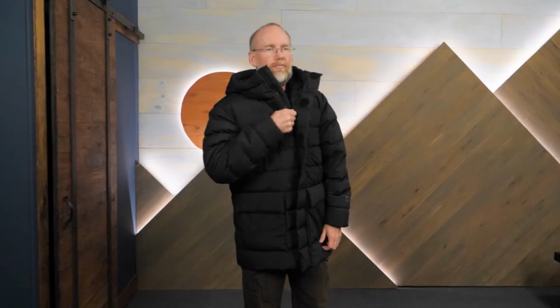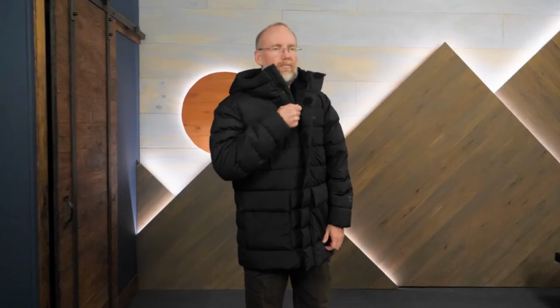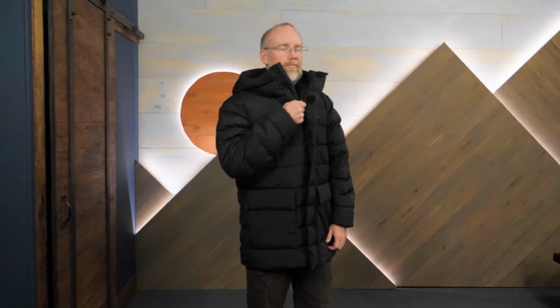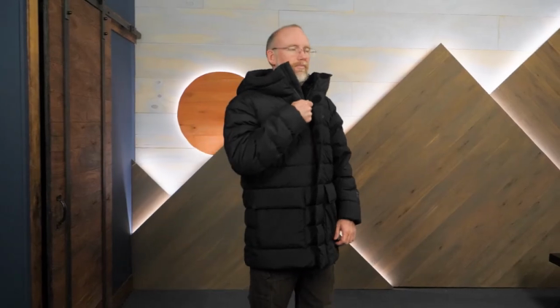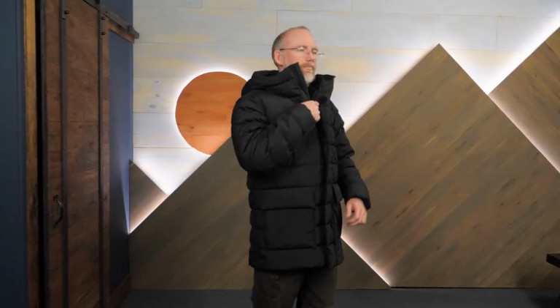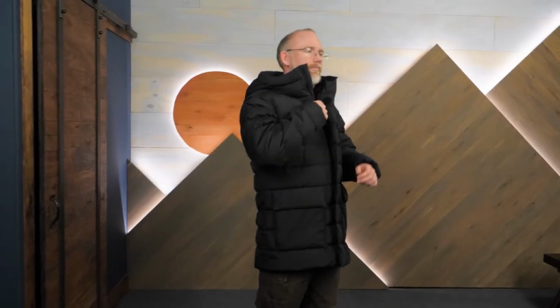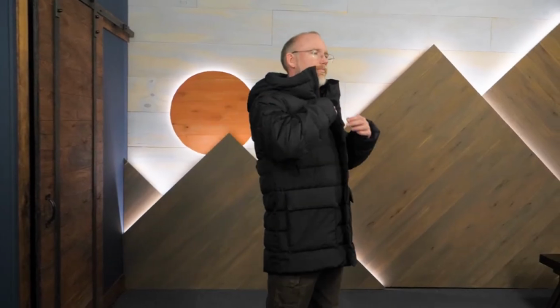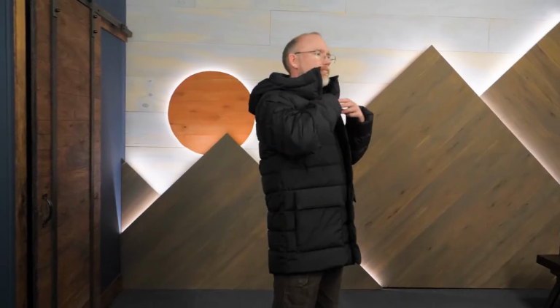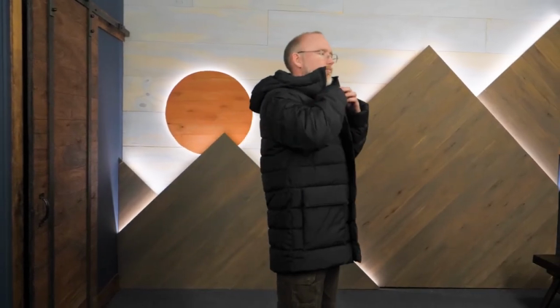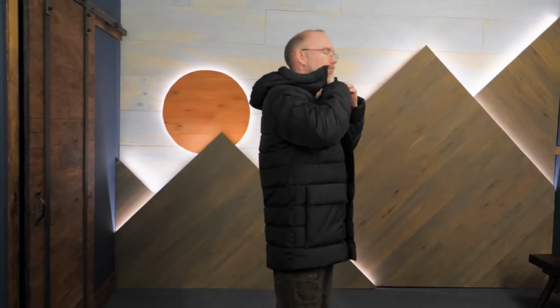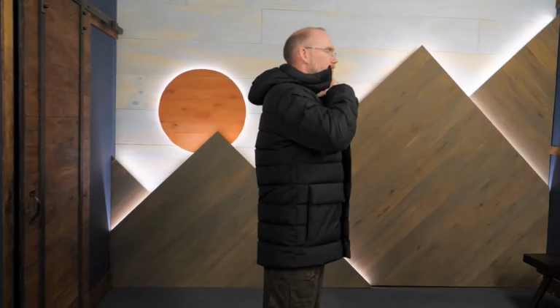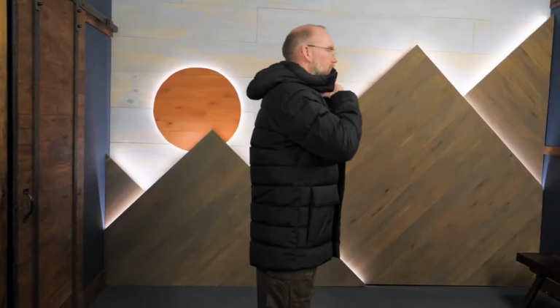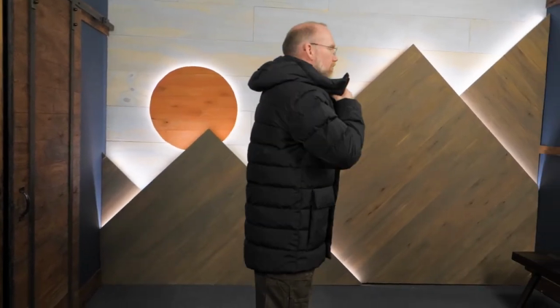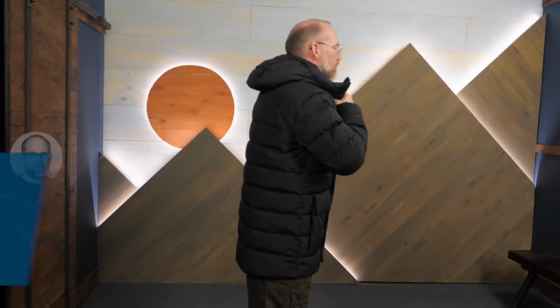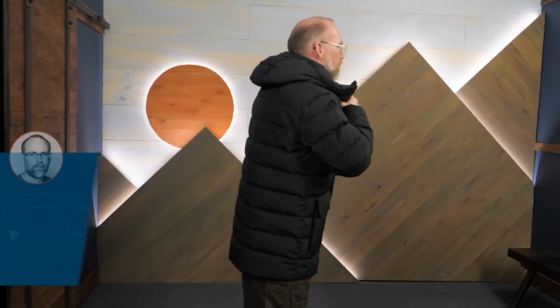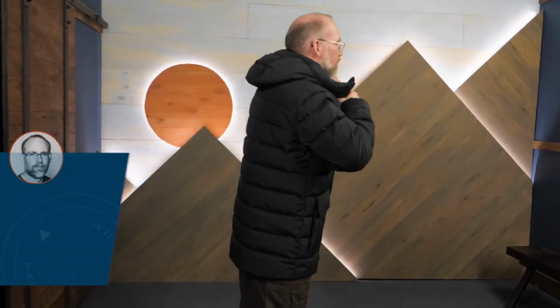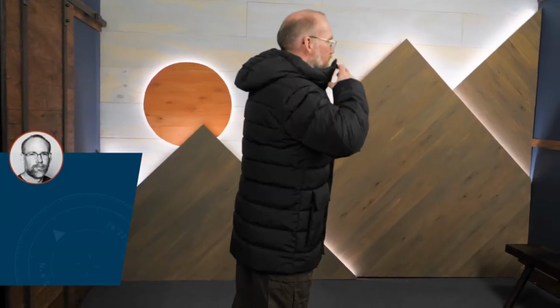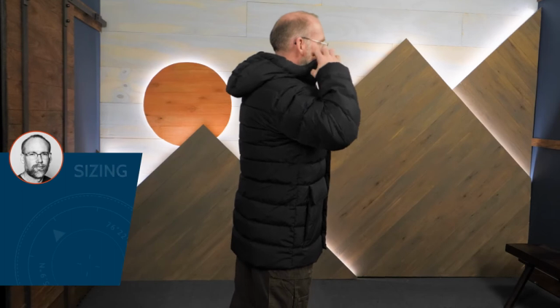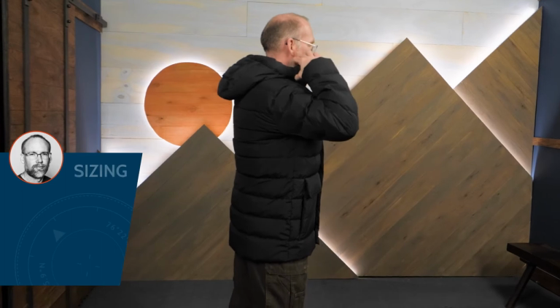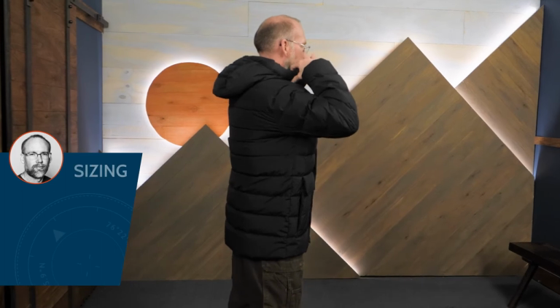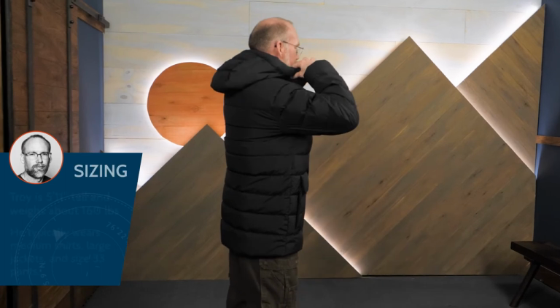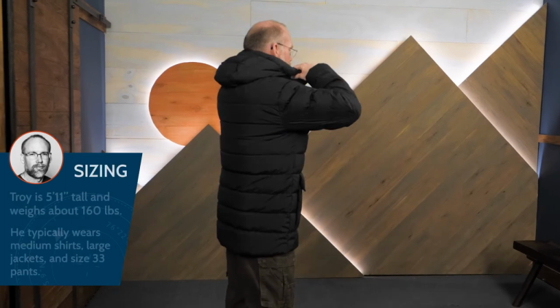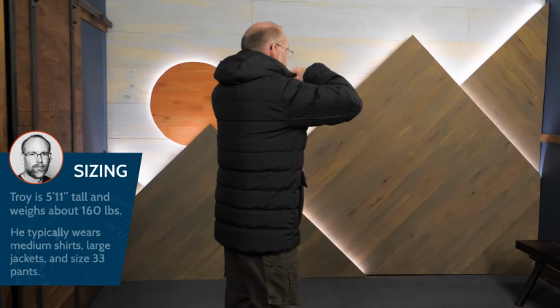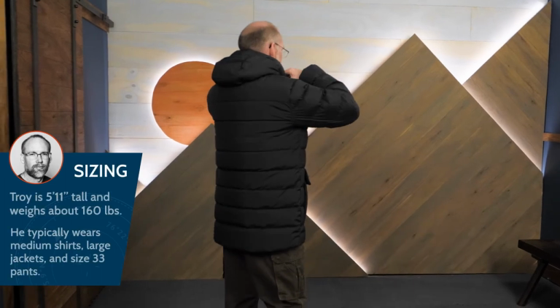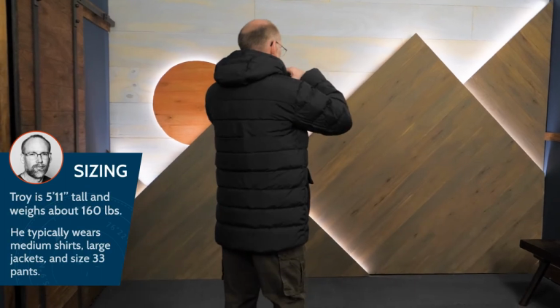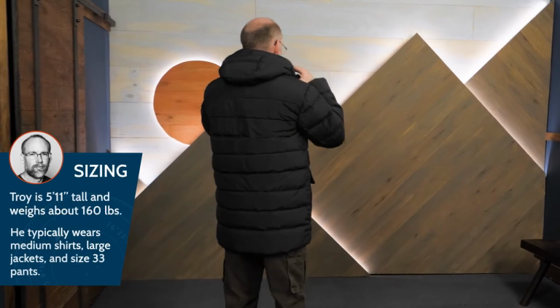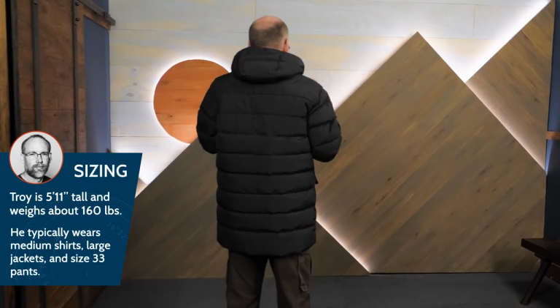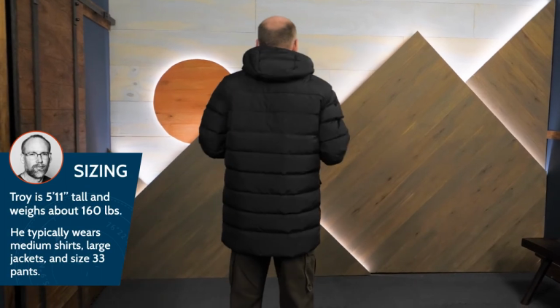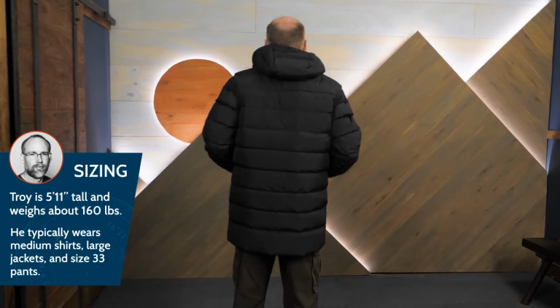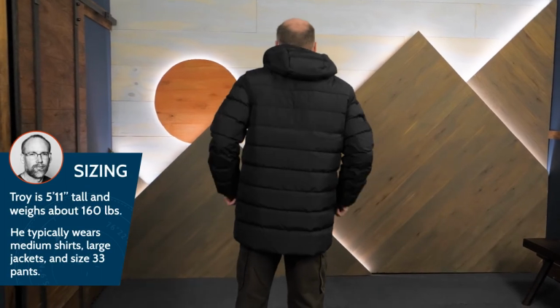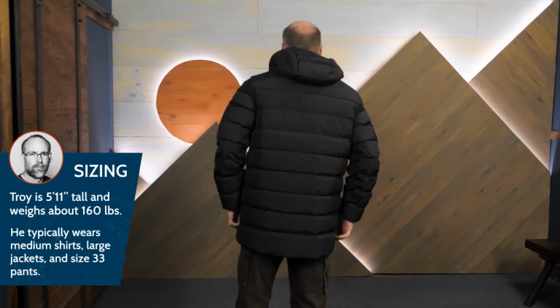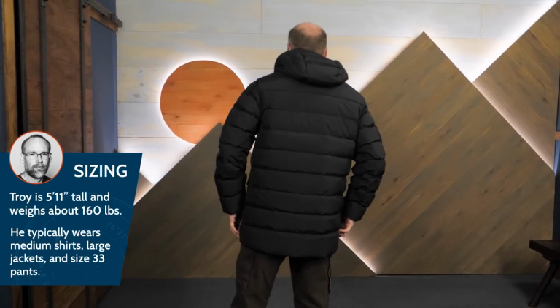This jacket has a regular fit to accommodate all your other winter layers. I'm wearing a medium and it's roomy.